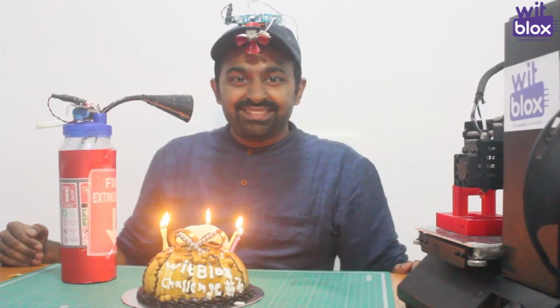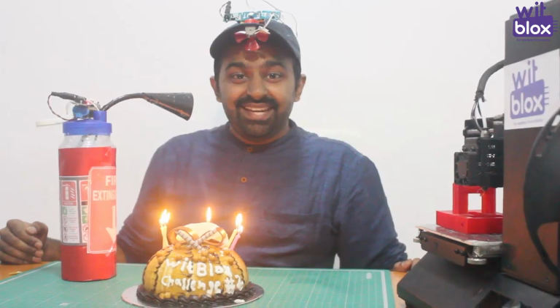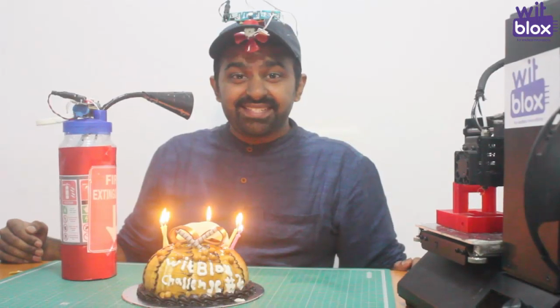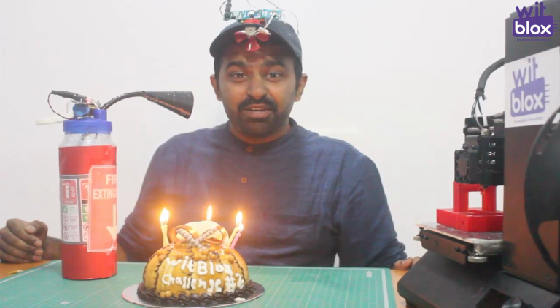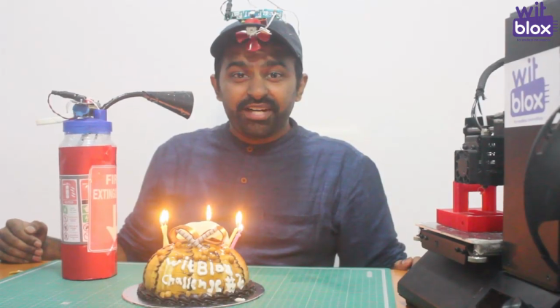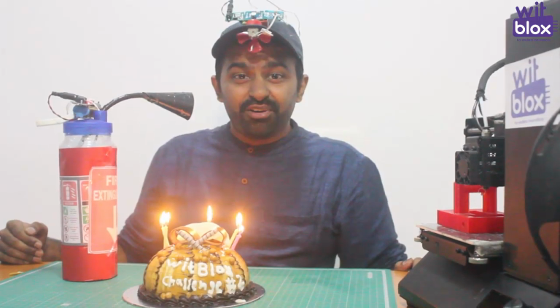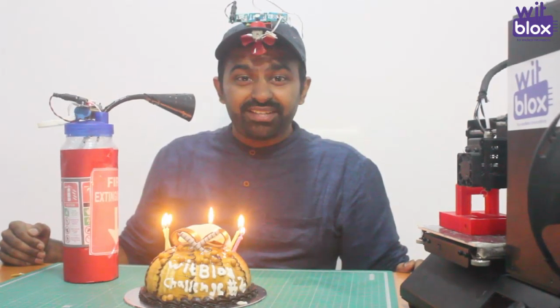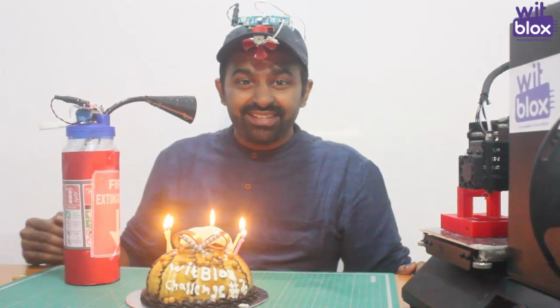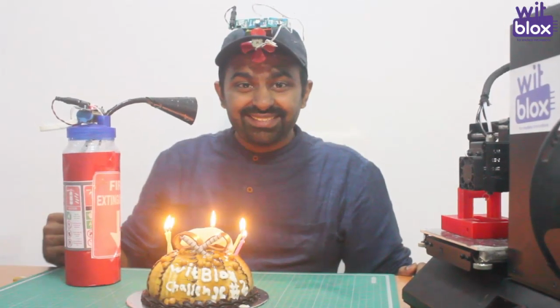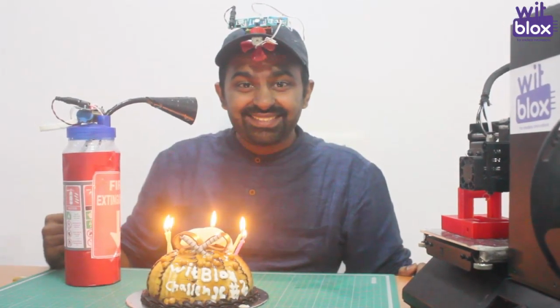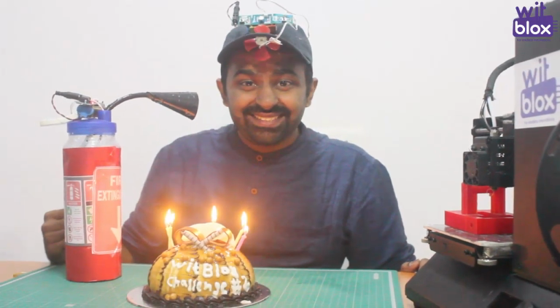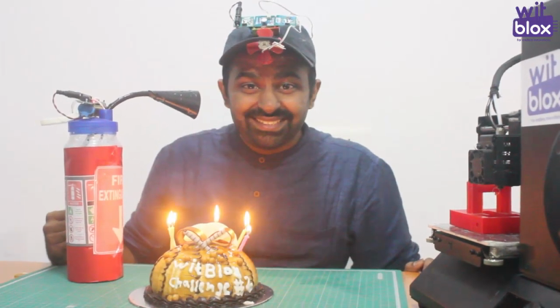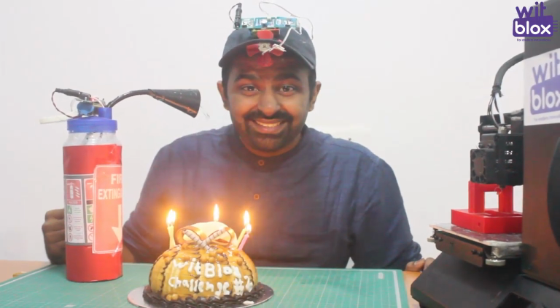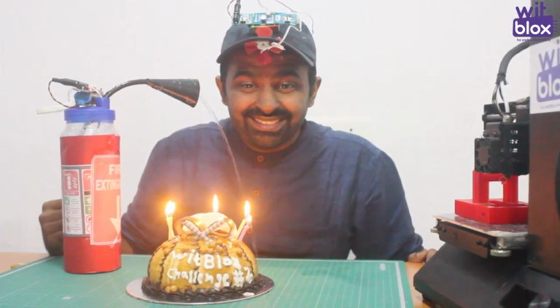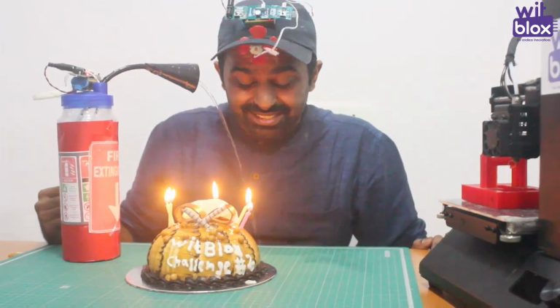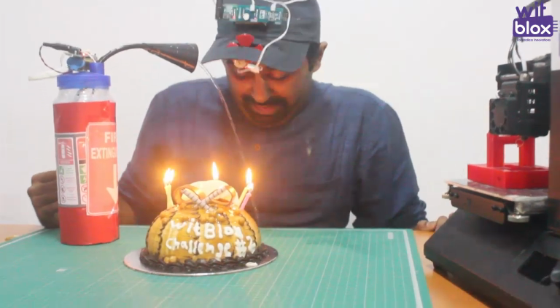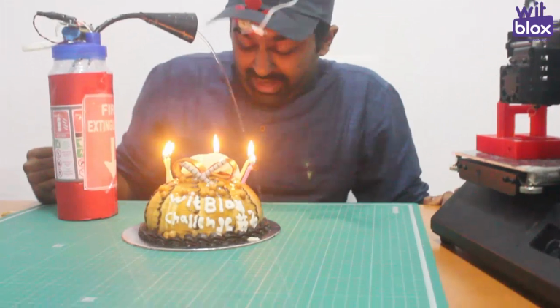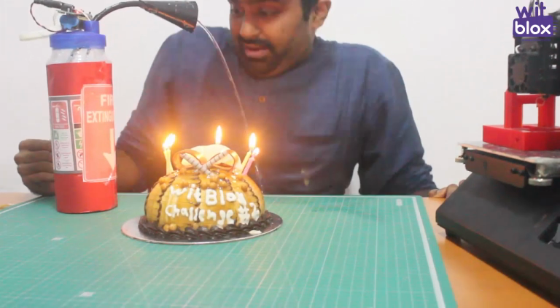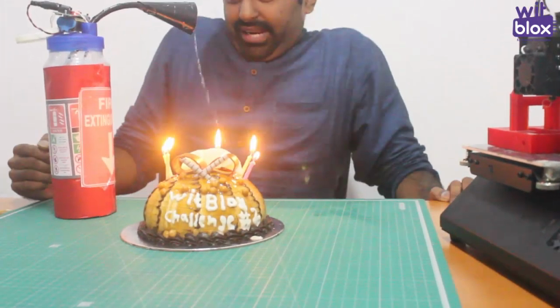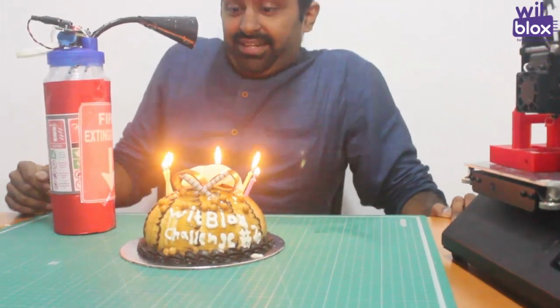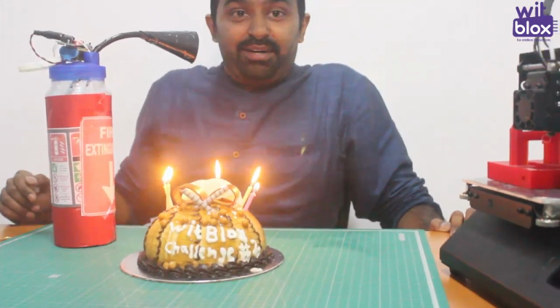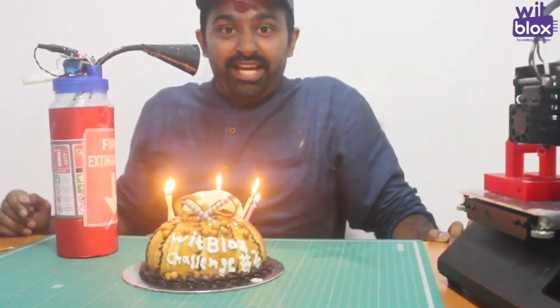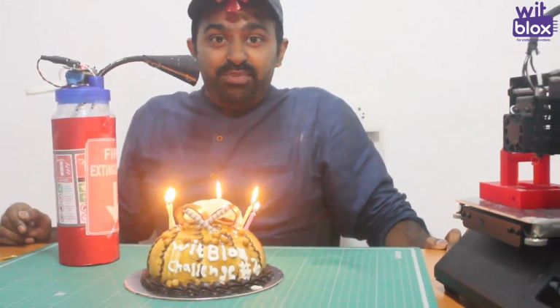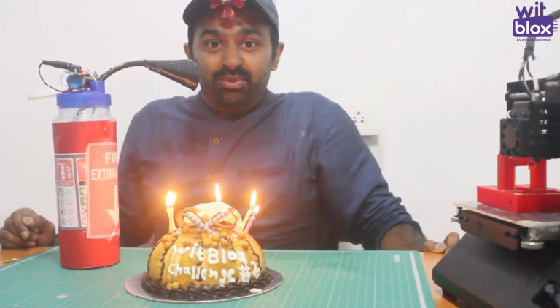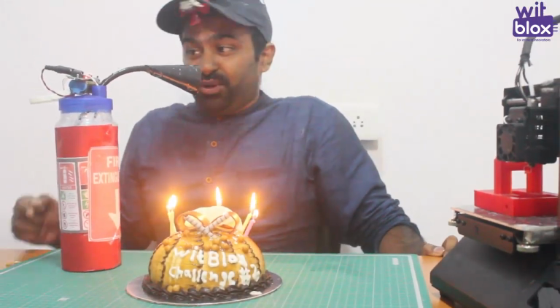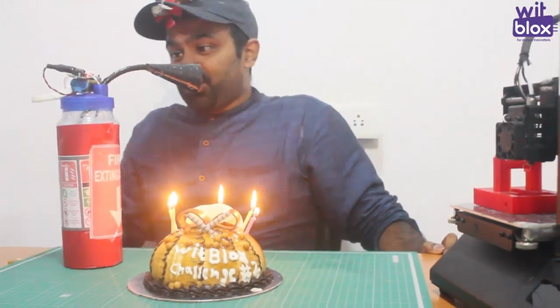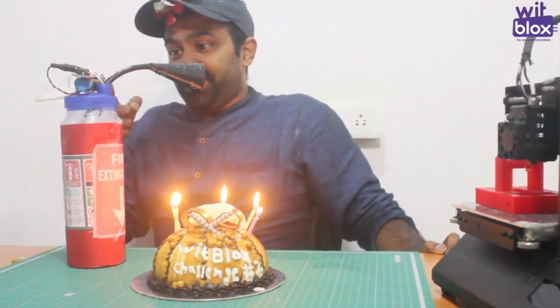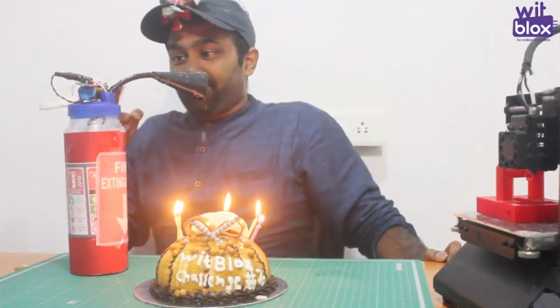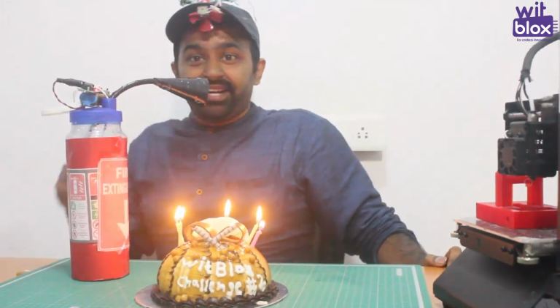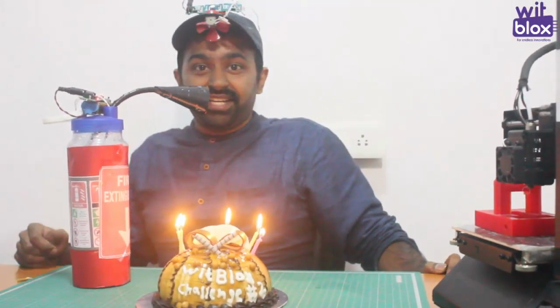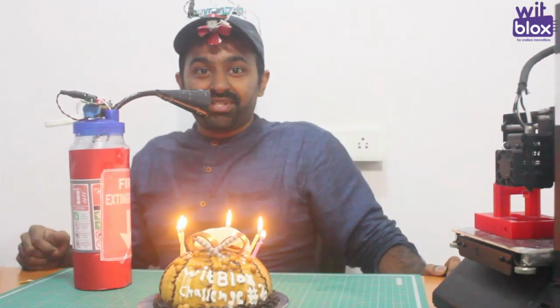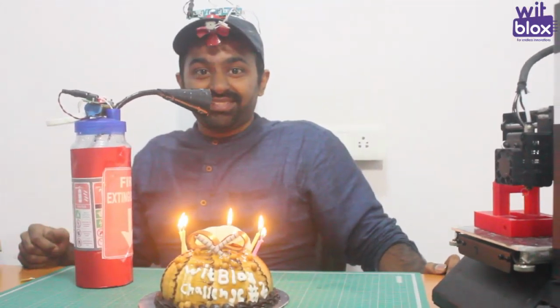Let's celebrate your victory. And sometimes you can also make a fire extinguisher.